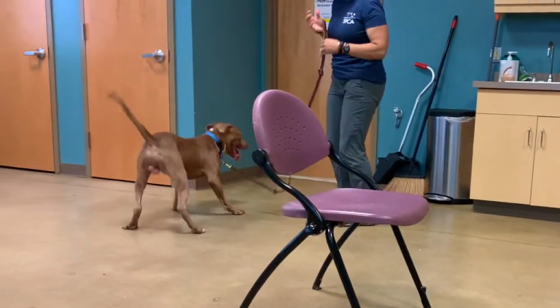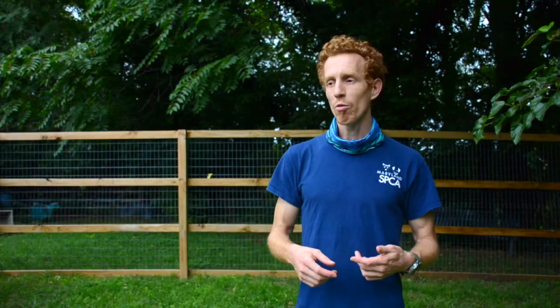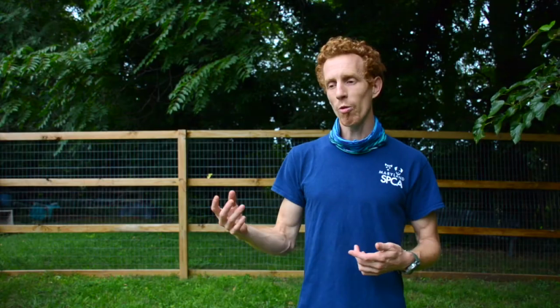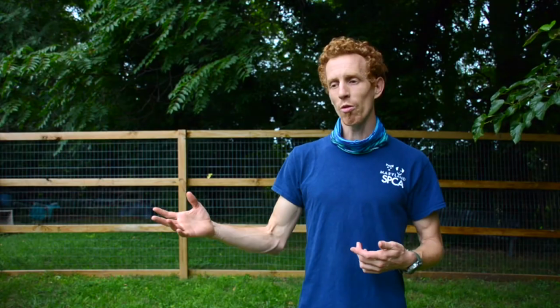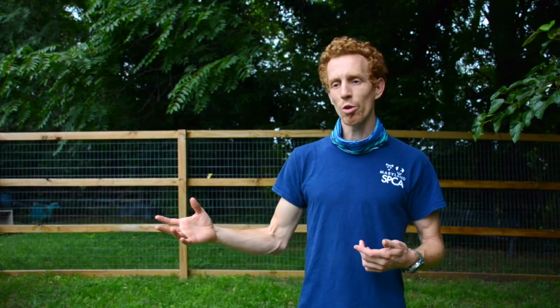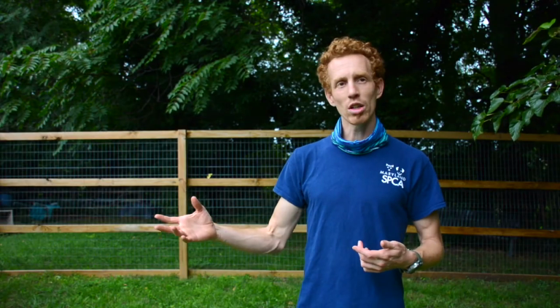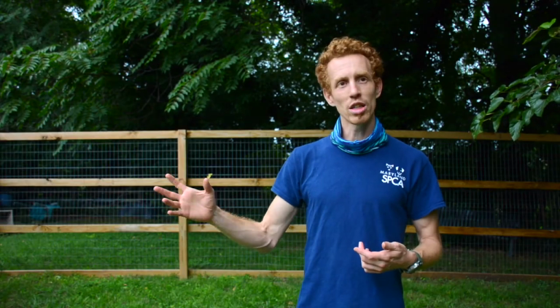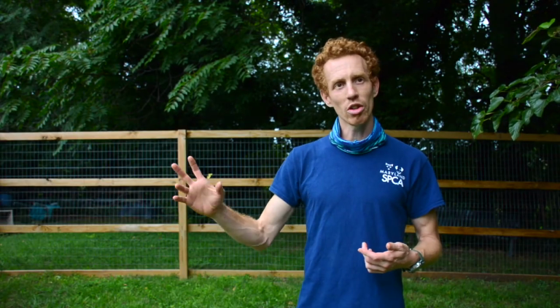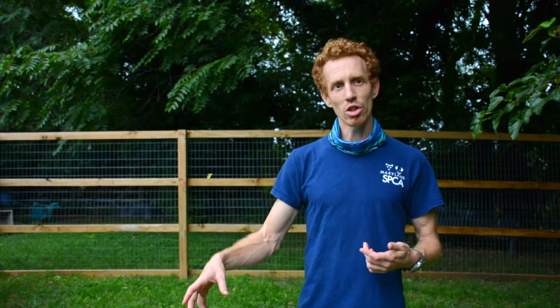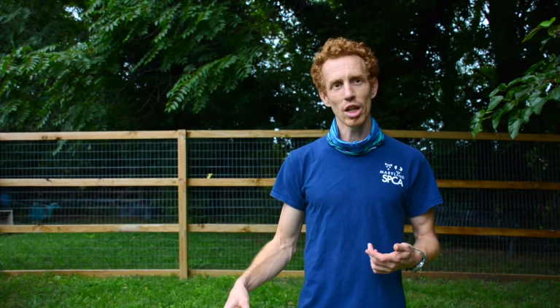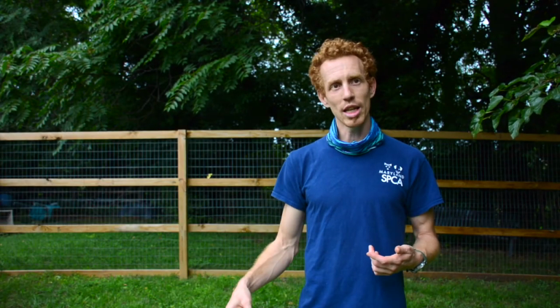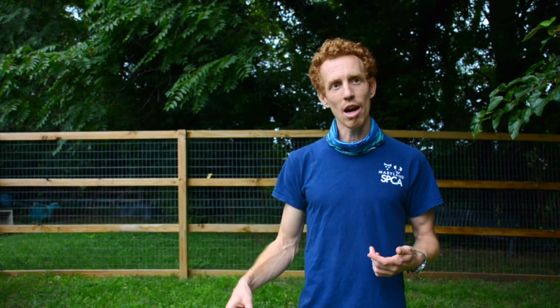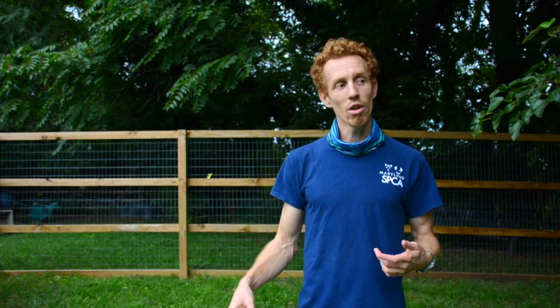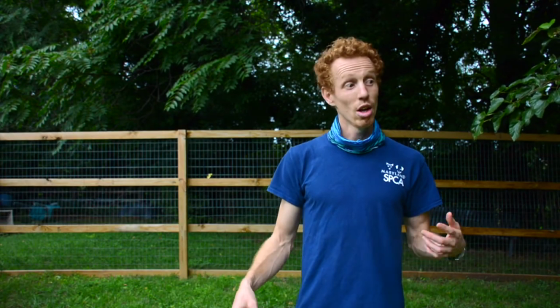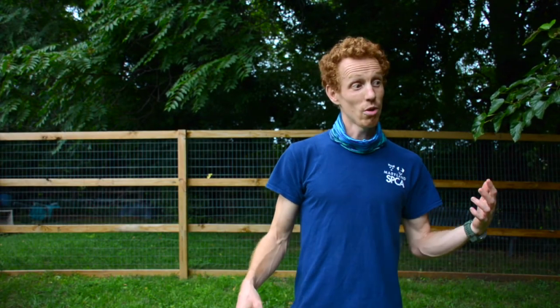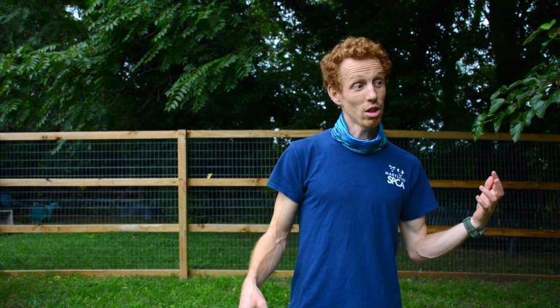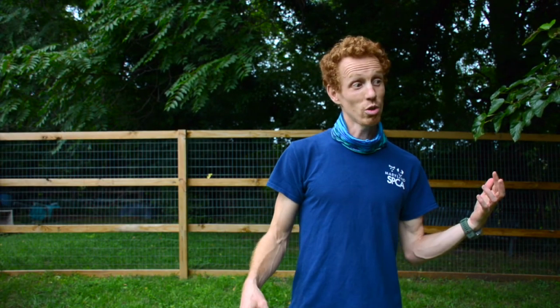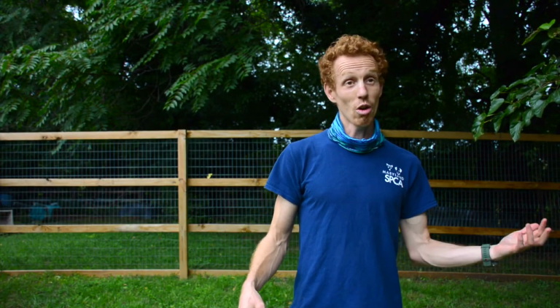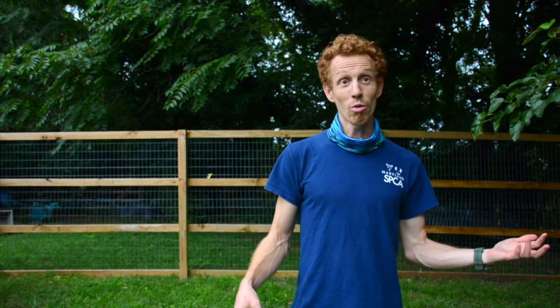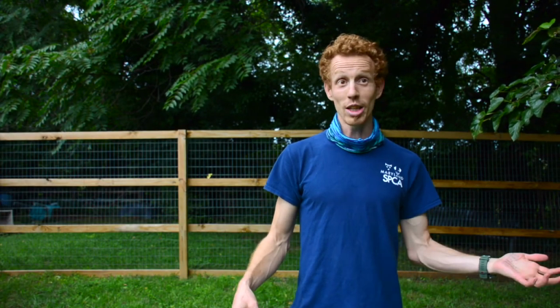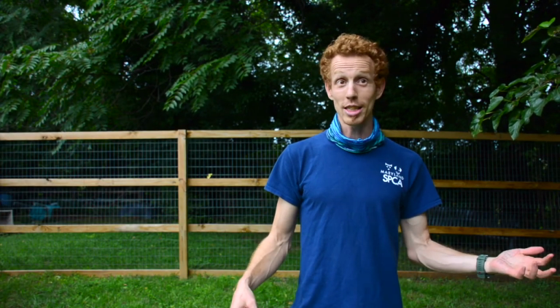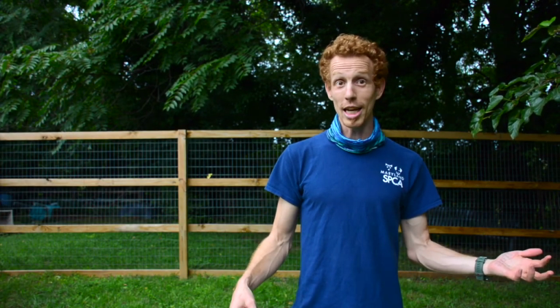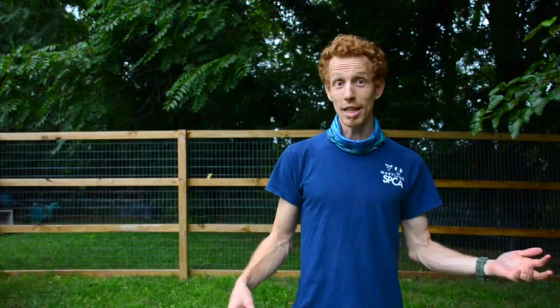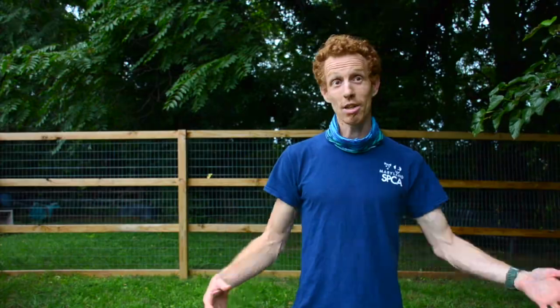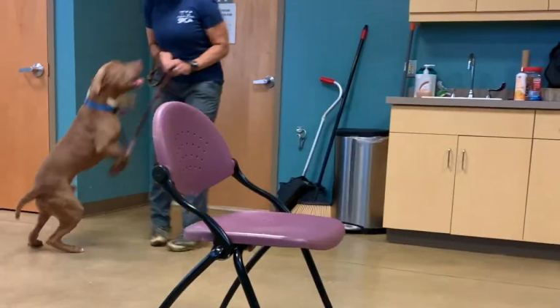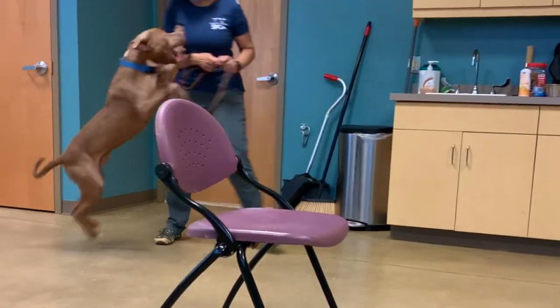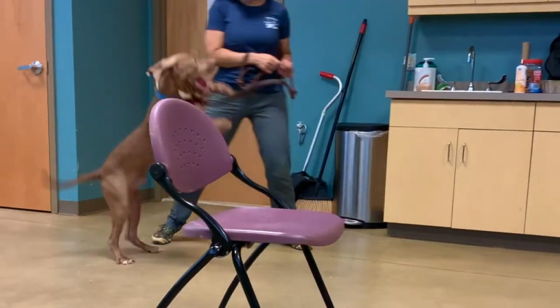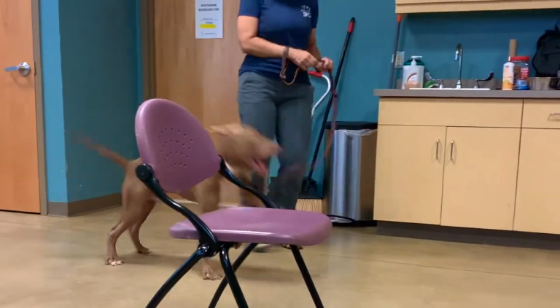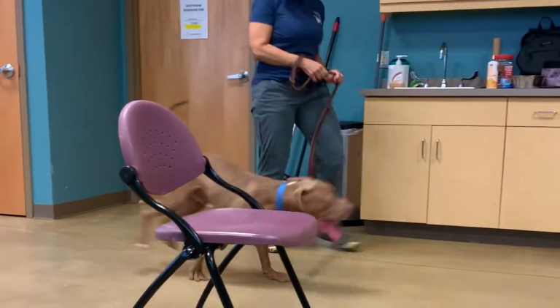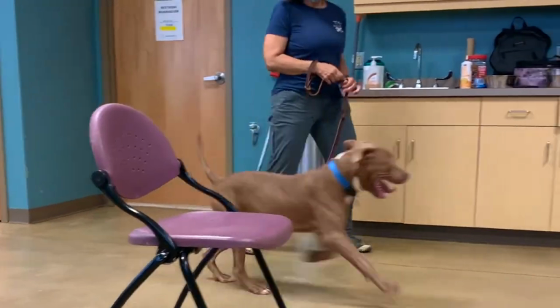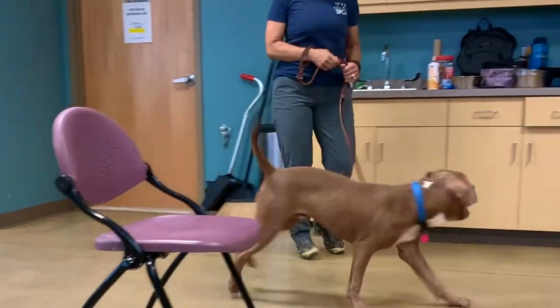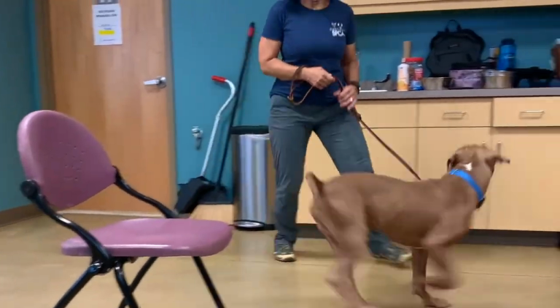For fearful dogs, they generally shut down. For dogs who get overly excited, they usually get jumpy and mouthy.